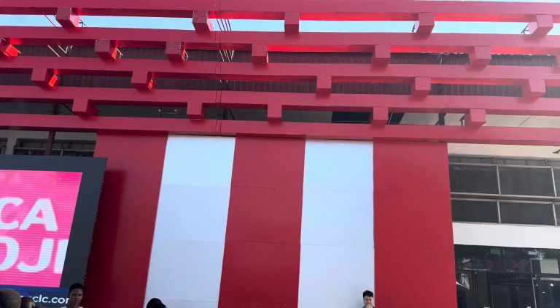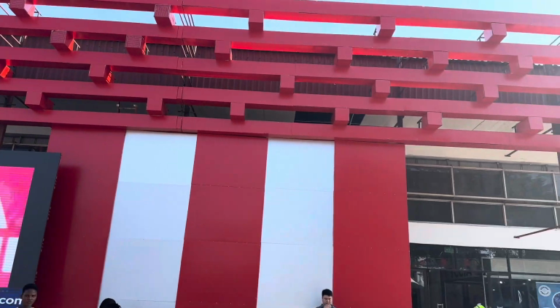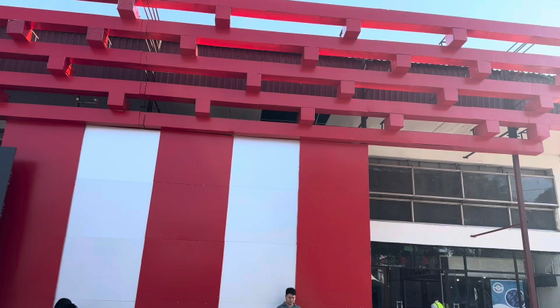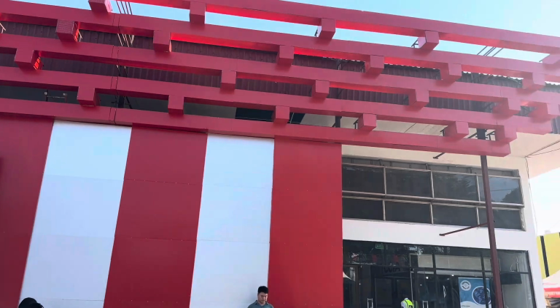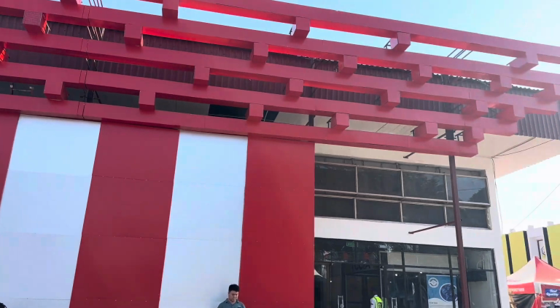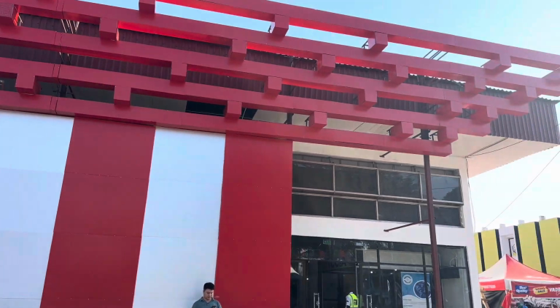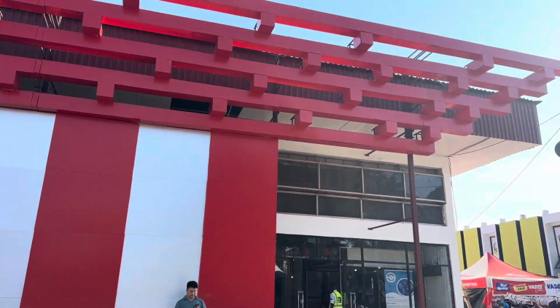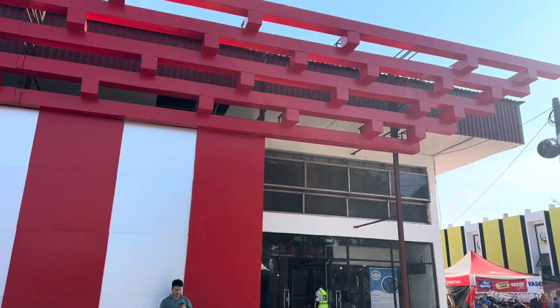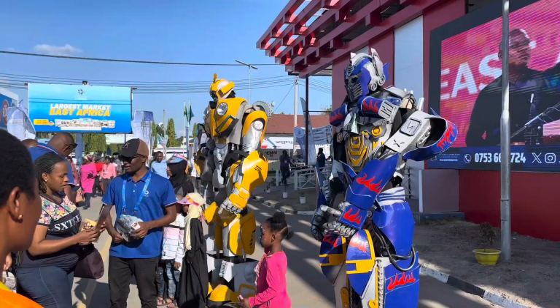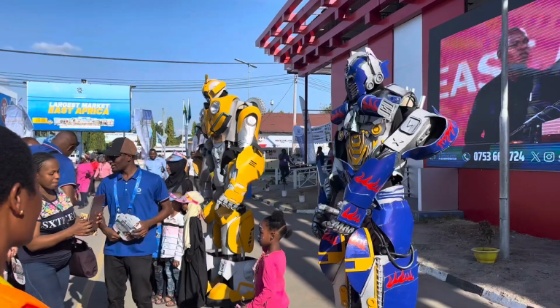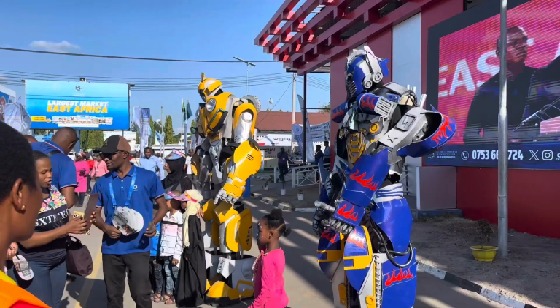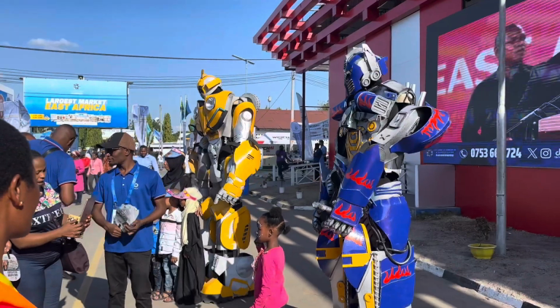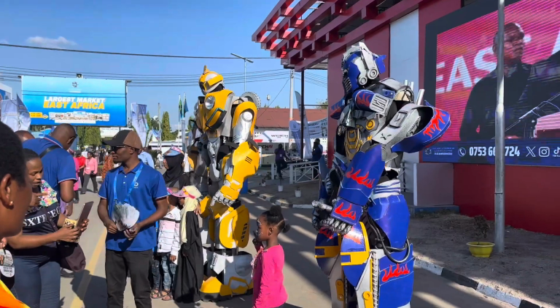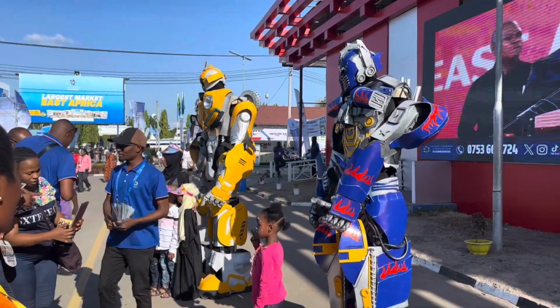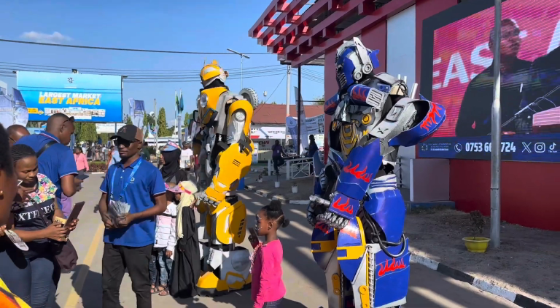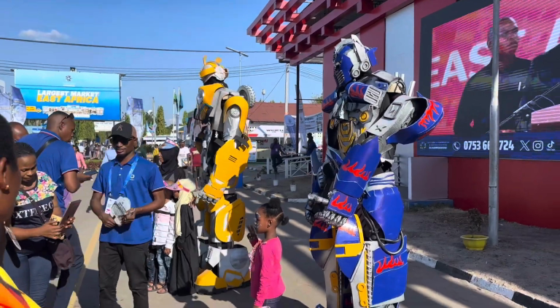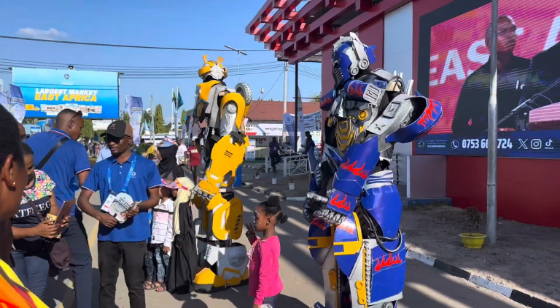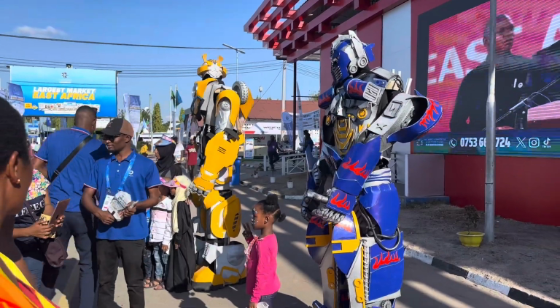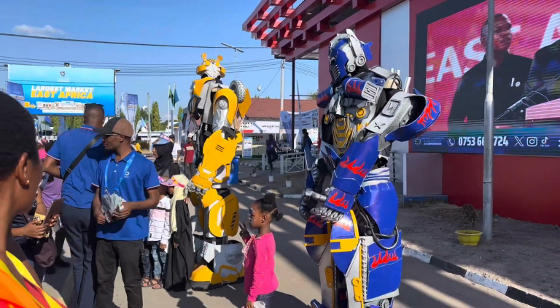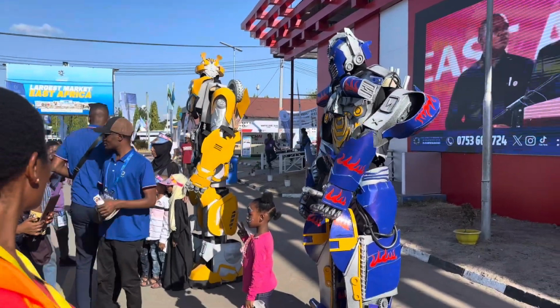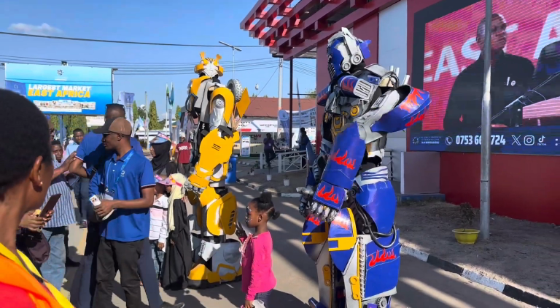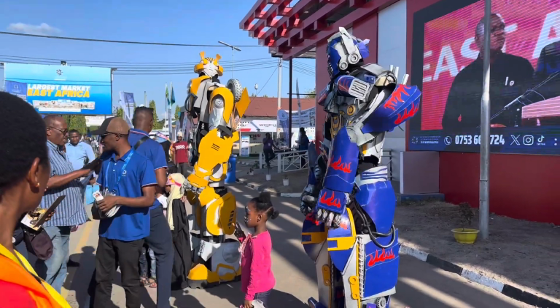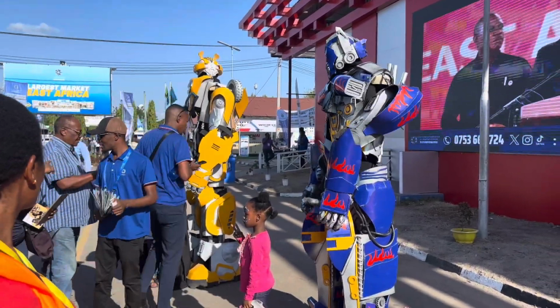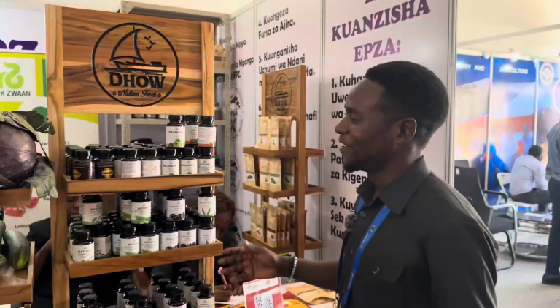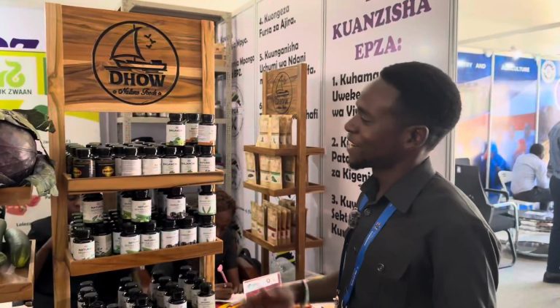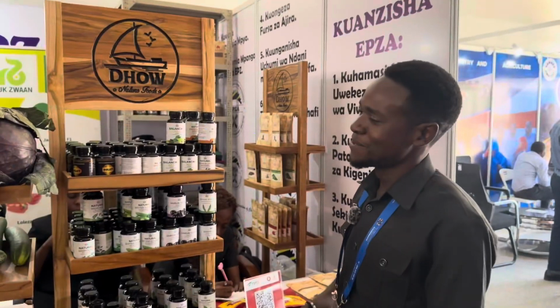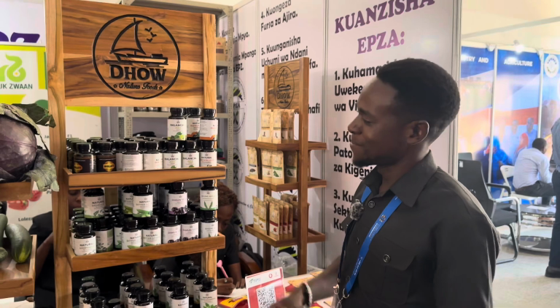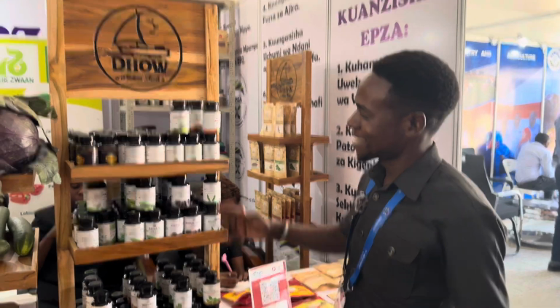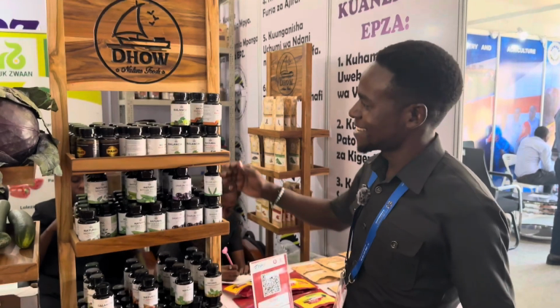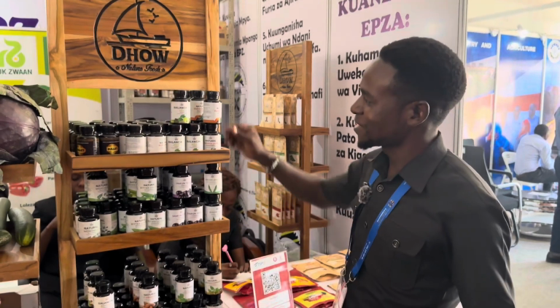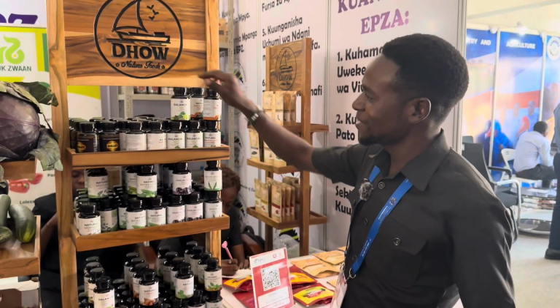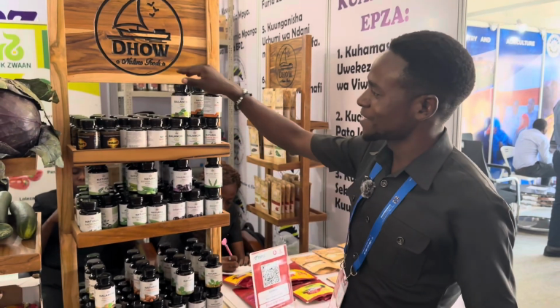This was the China Pavilion and they had robots entertaining kids and they were taking pictures with them.